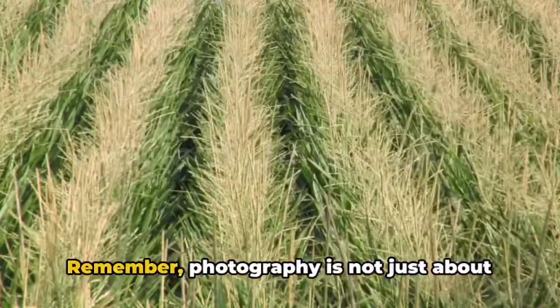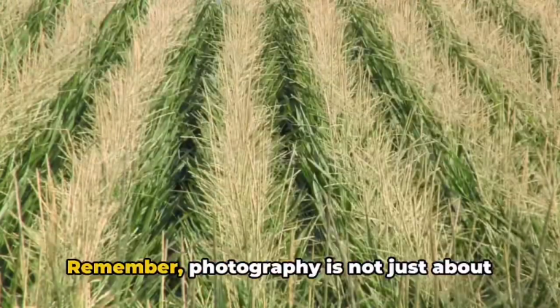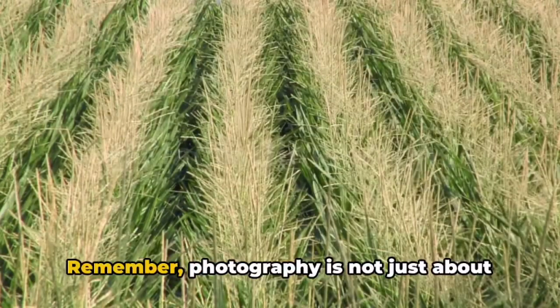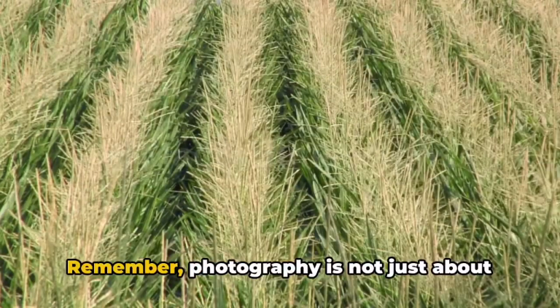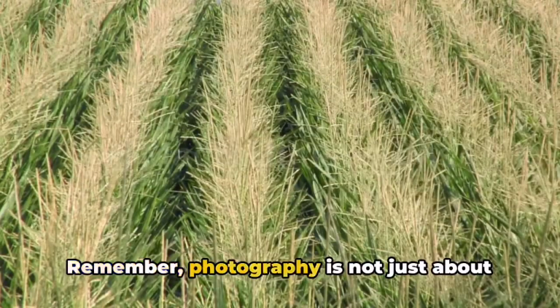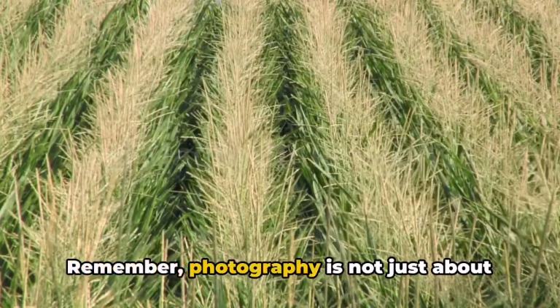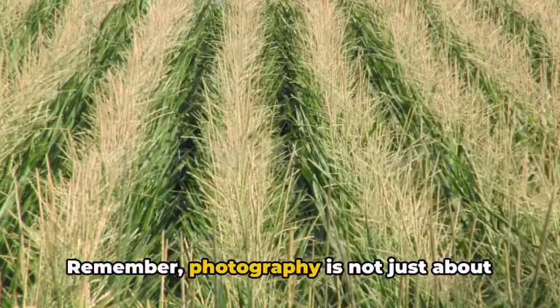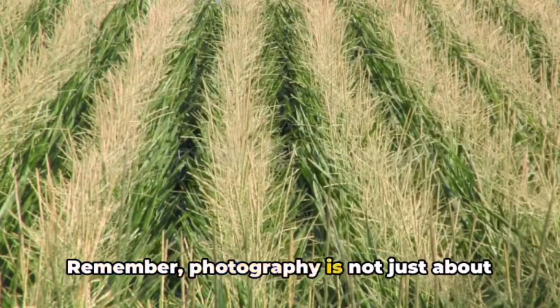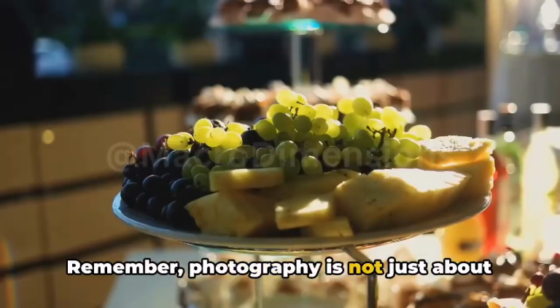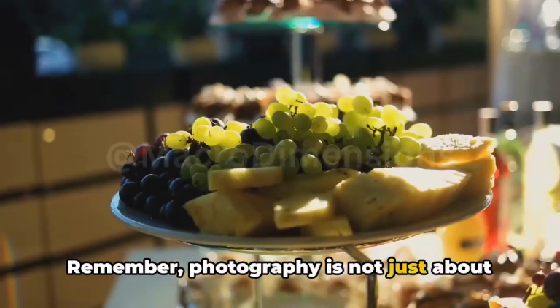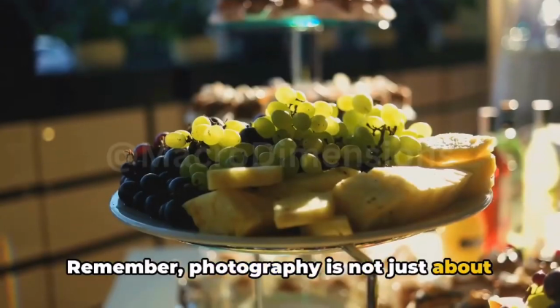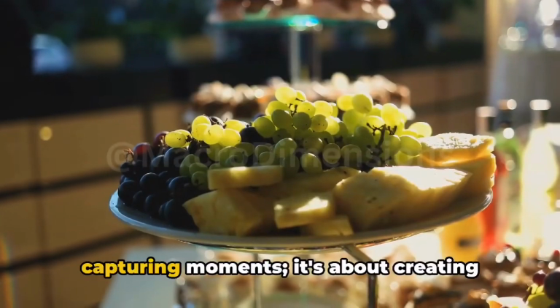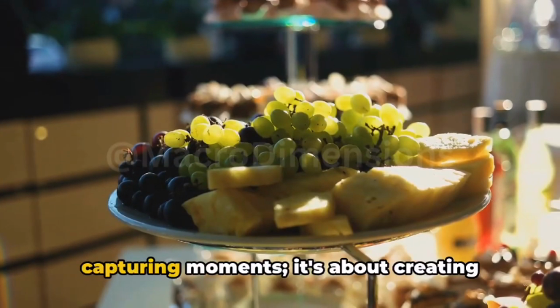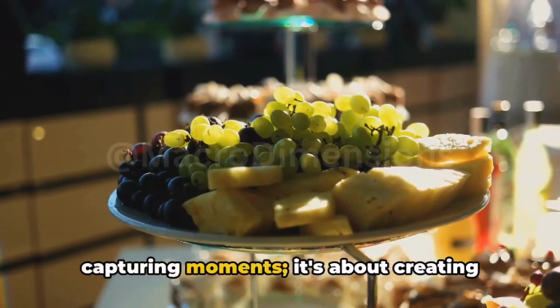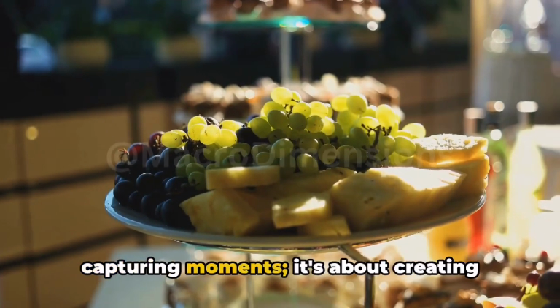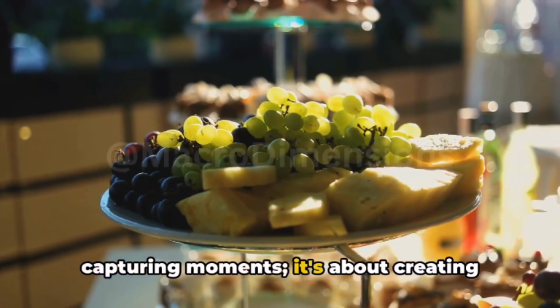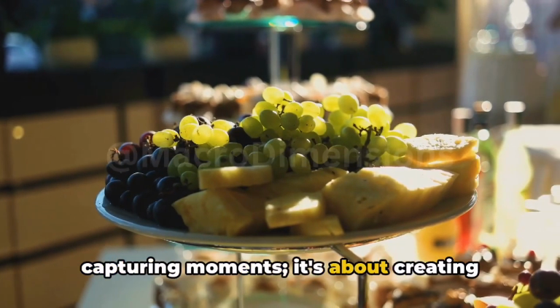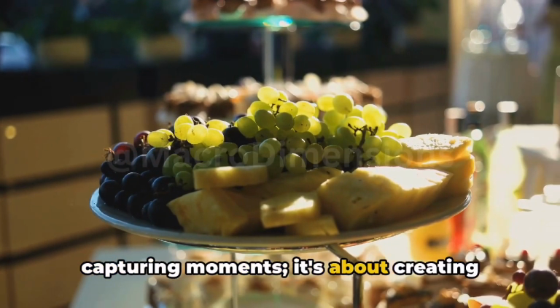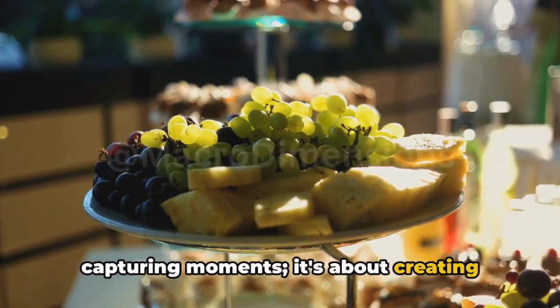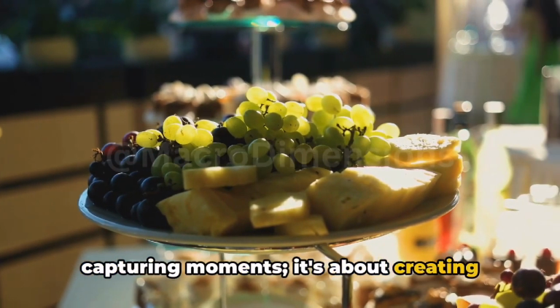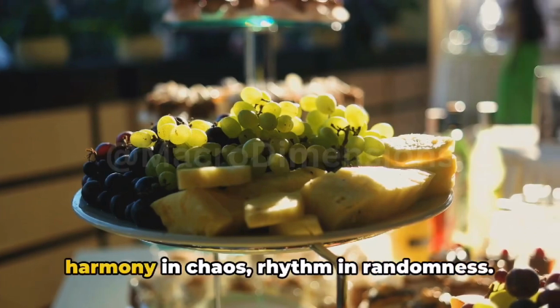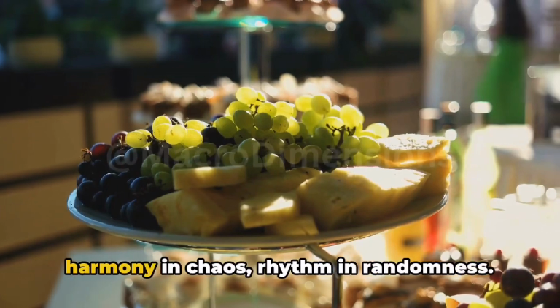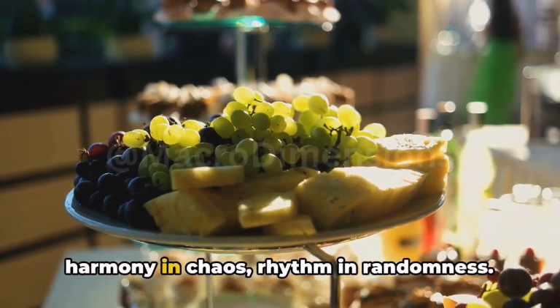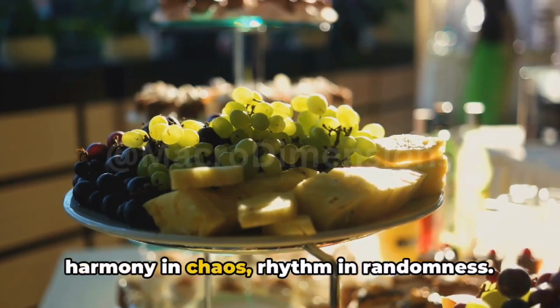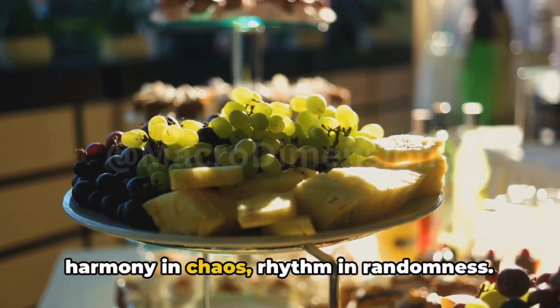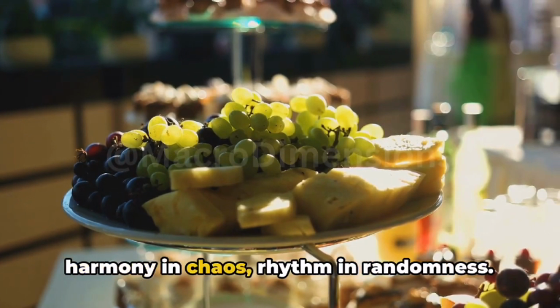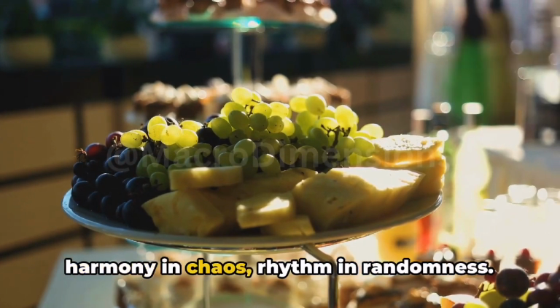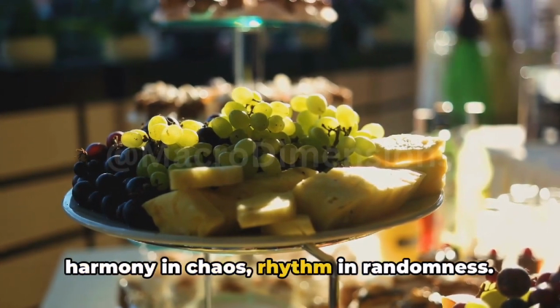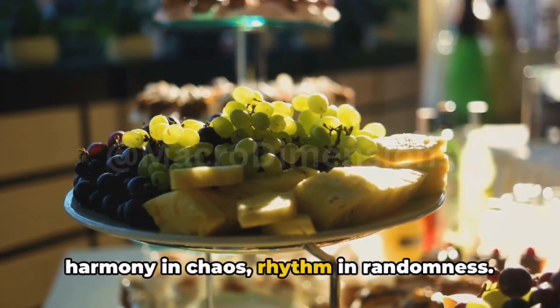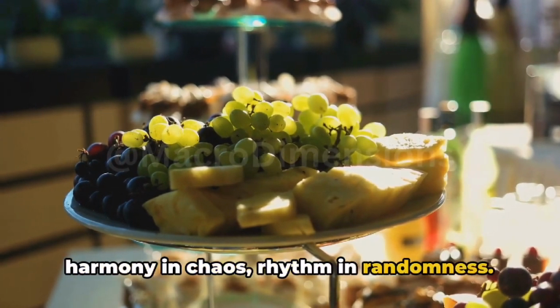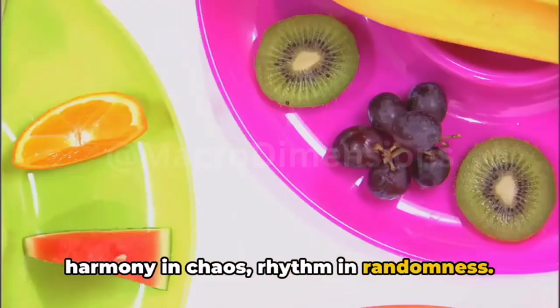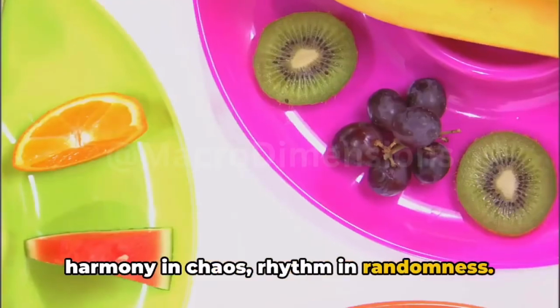Remember, photography is not just about capturing moments — it's about creating harmony and chaos, rhythm and randomness.